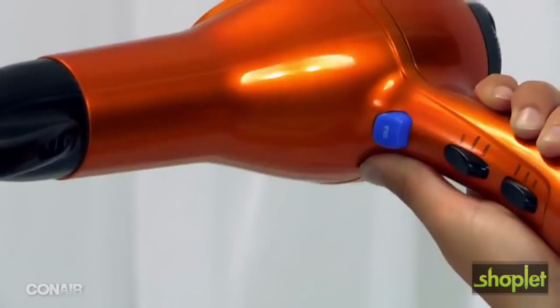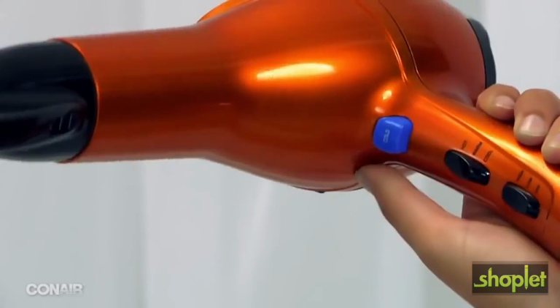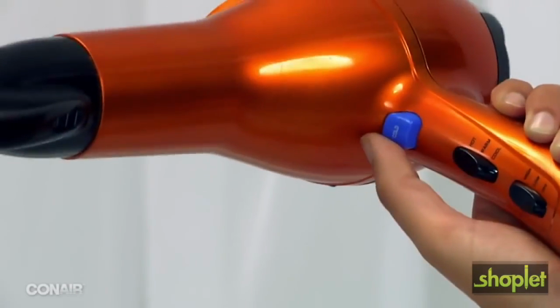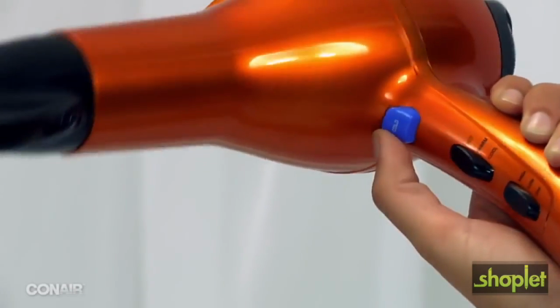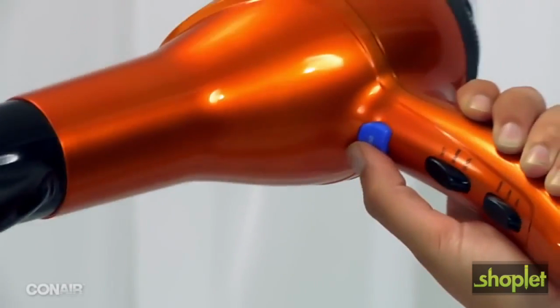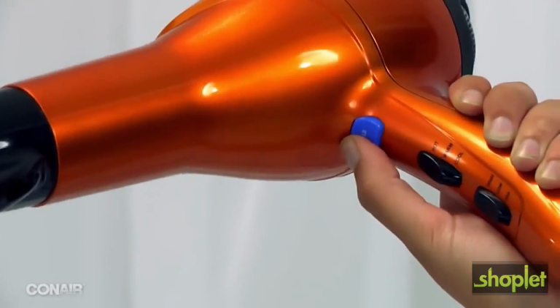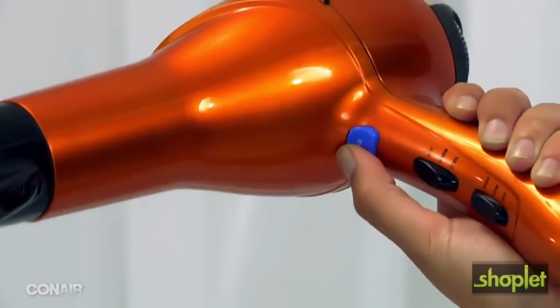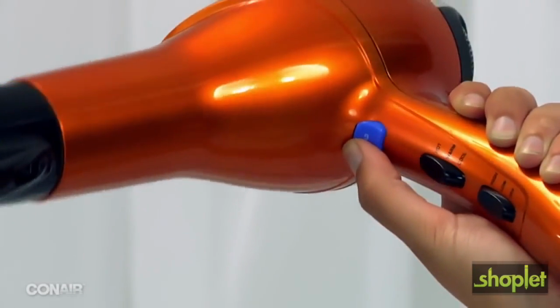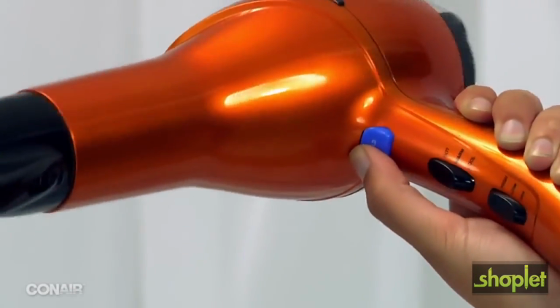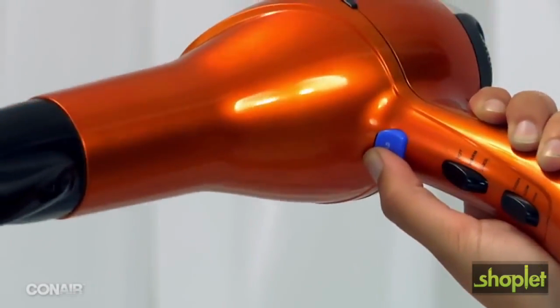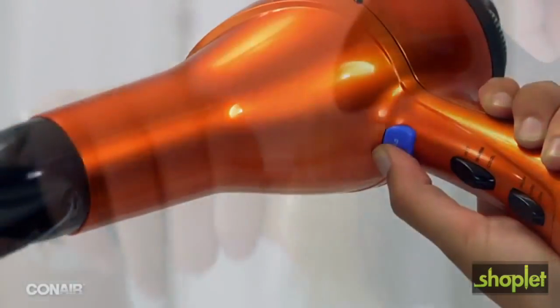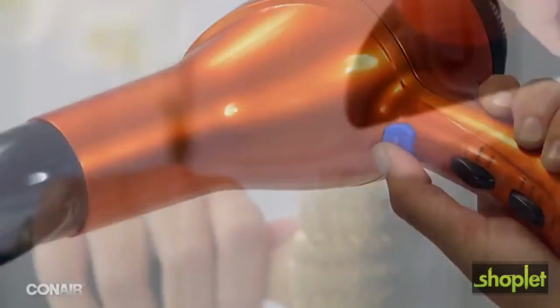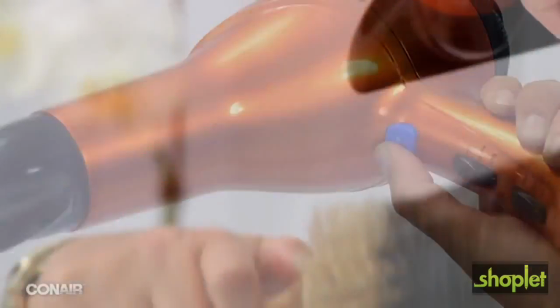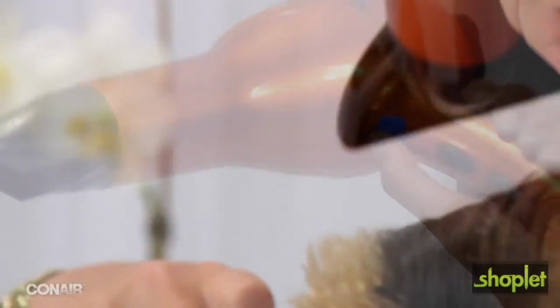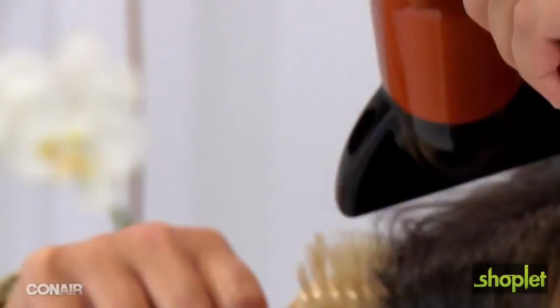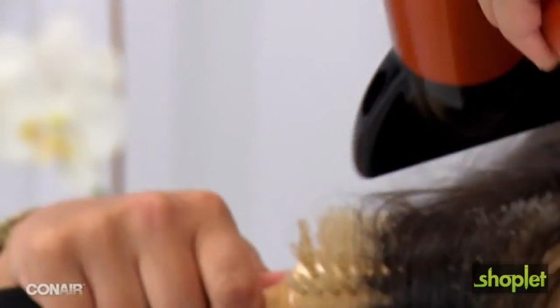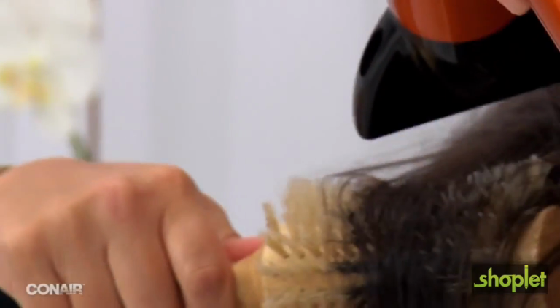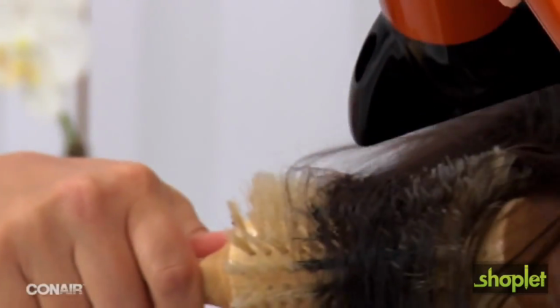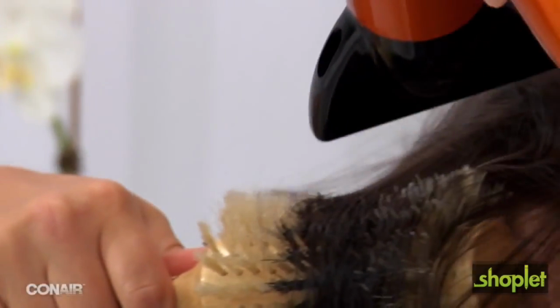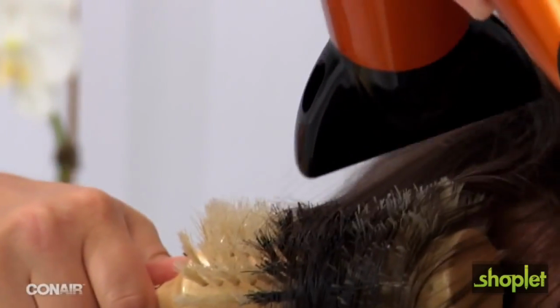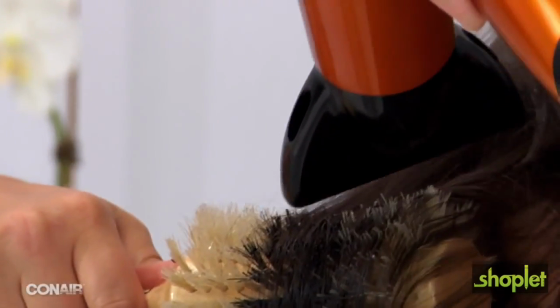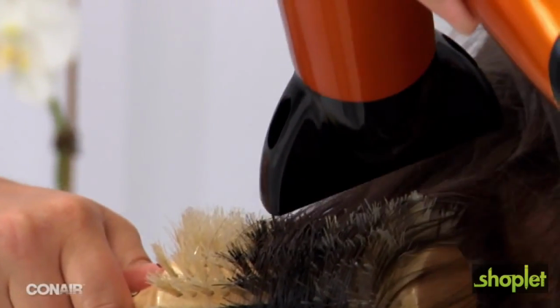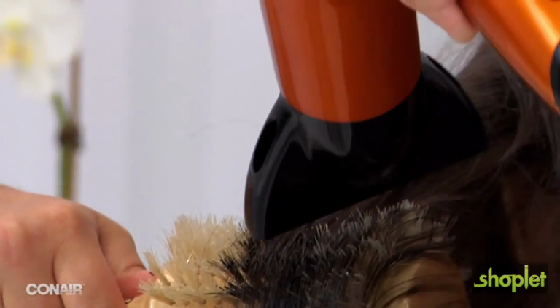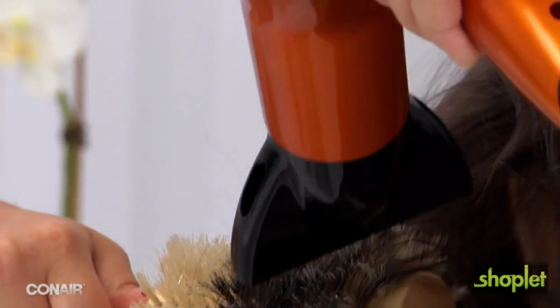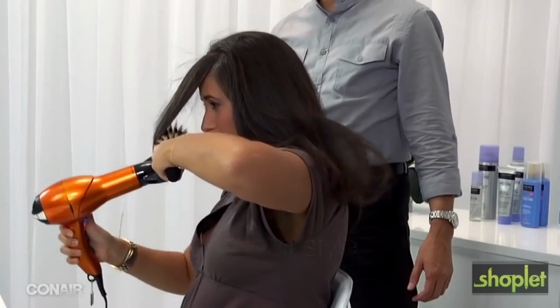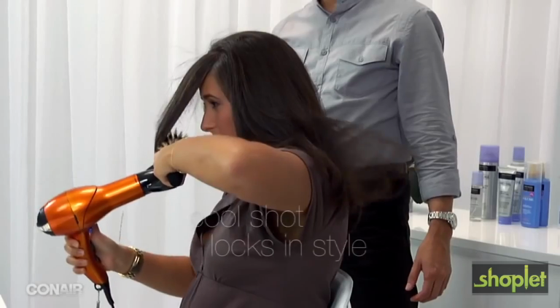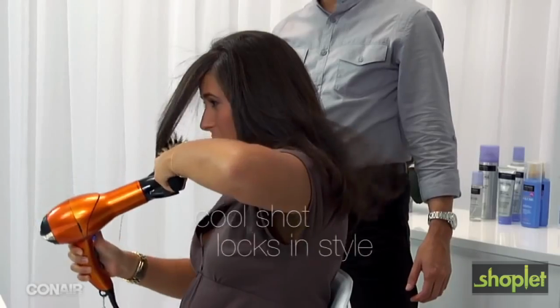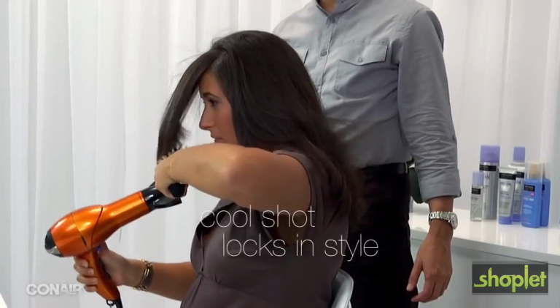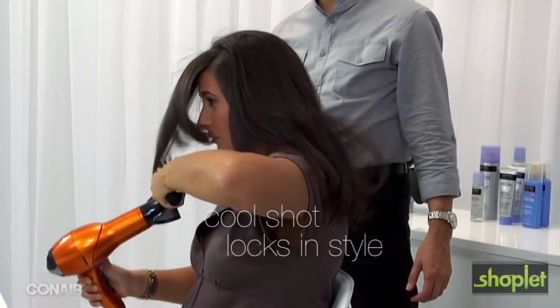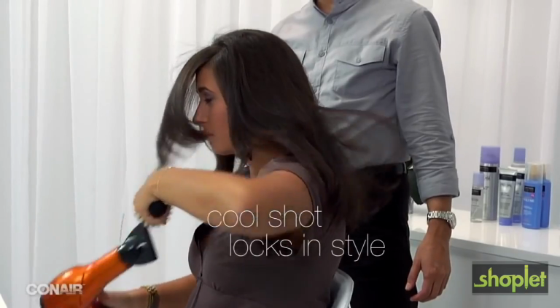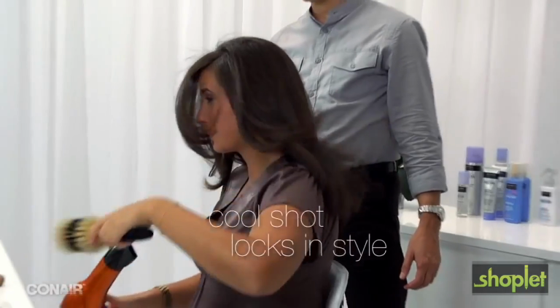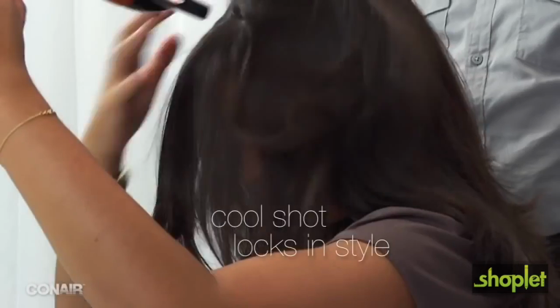Now use a cool shot, because that will seal the cuticle of the hair and keep your hair nice and straight.